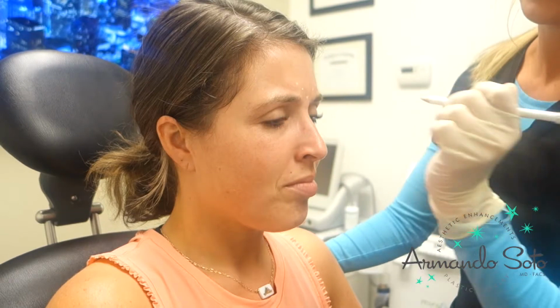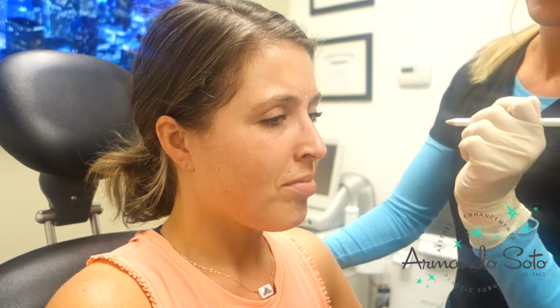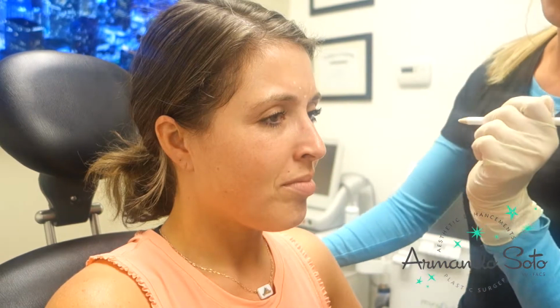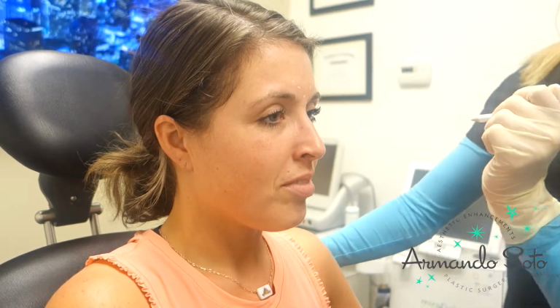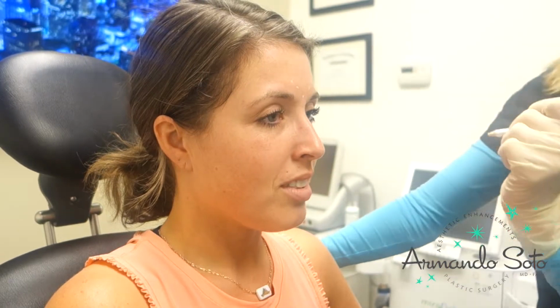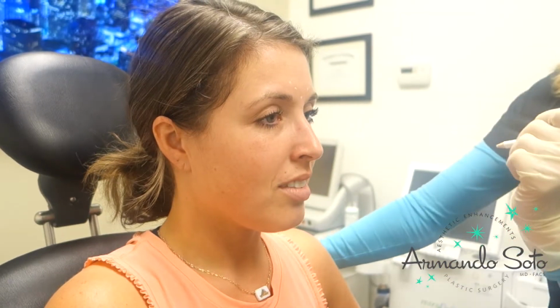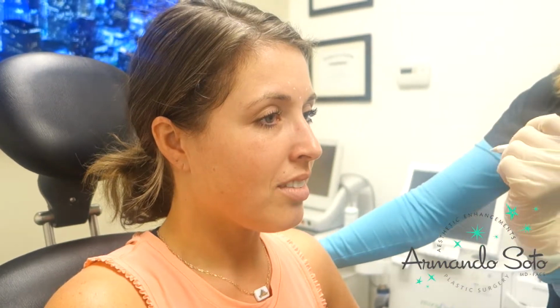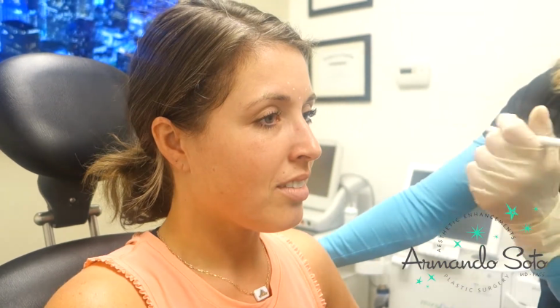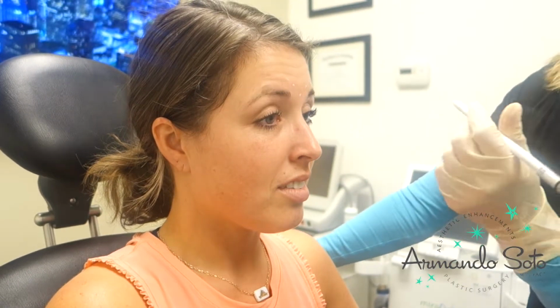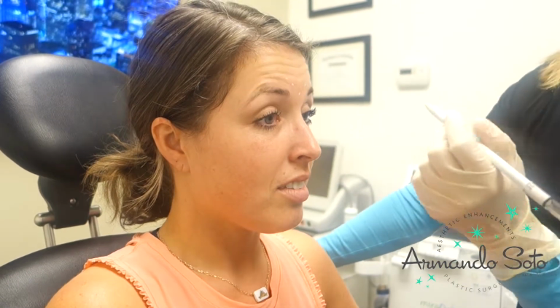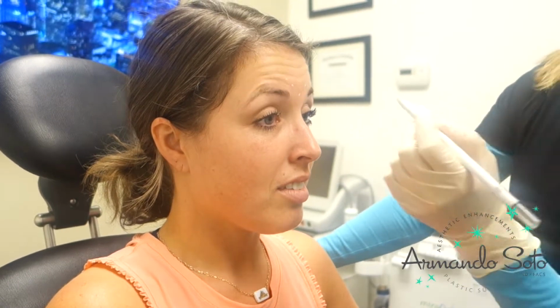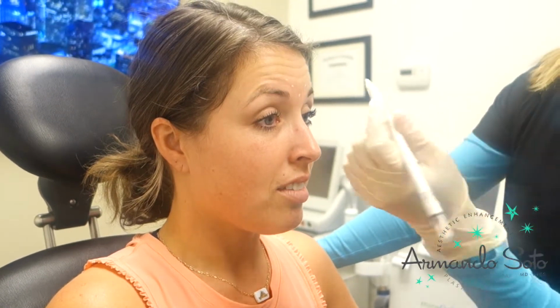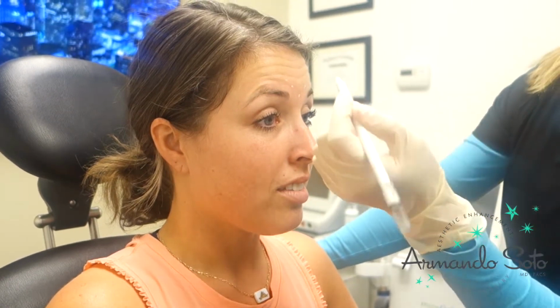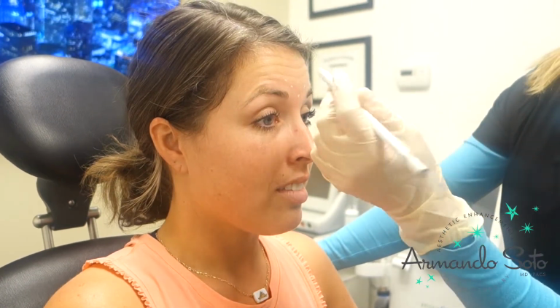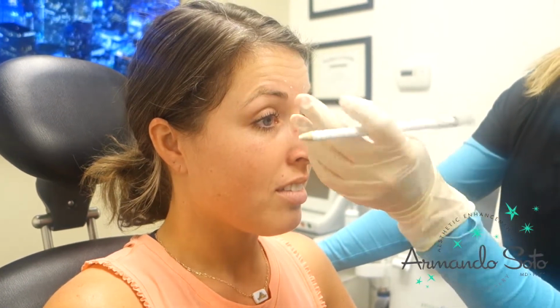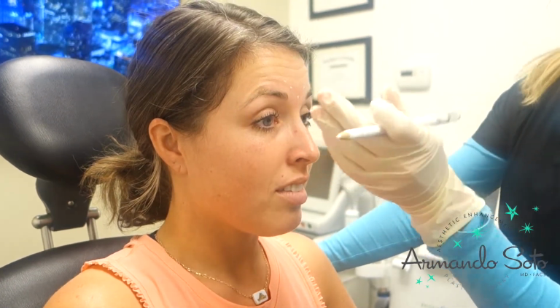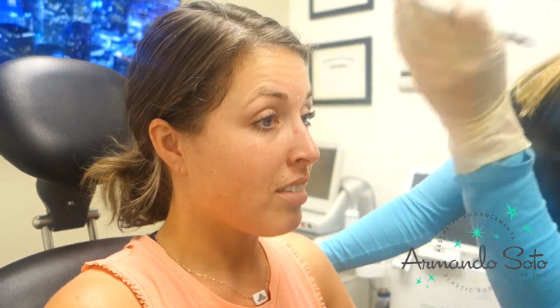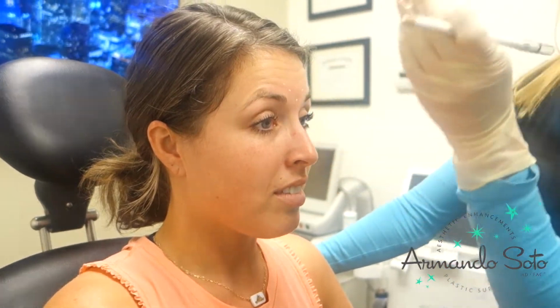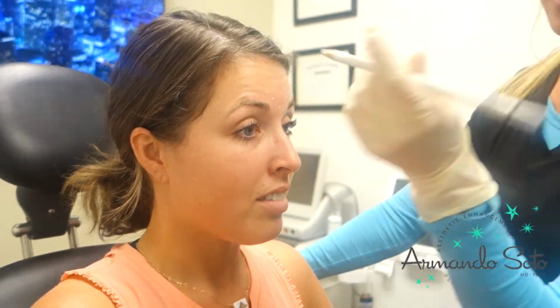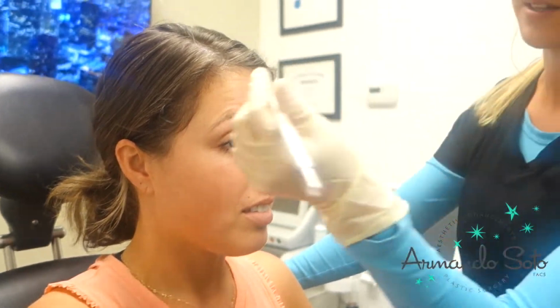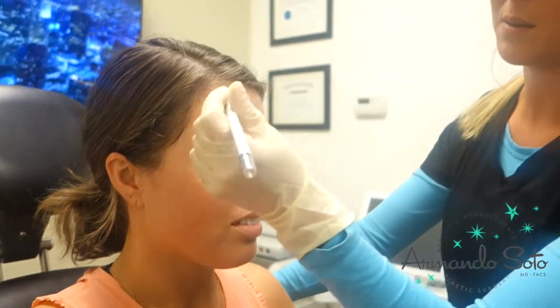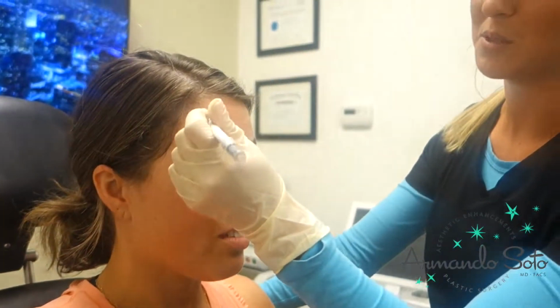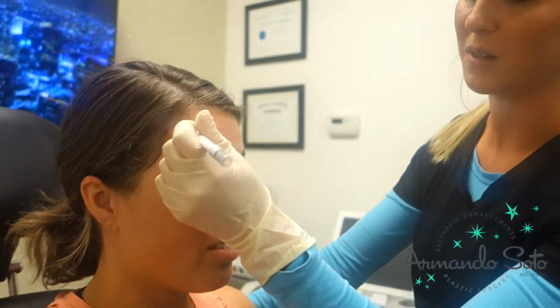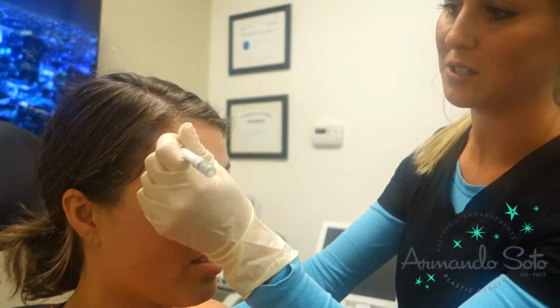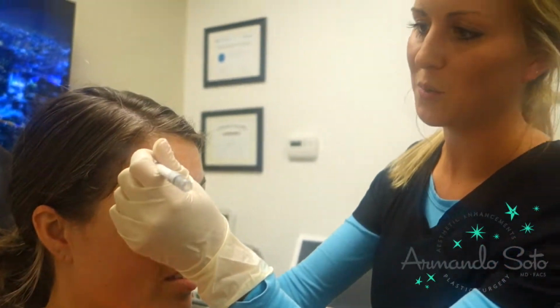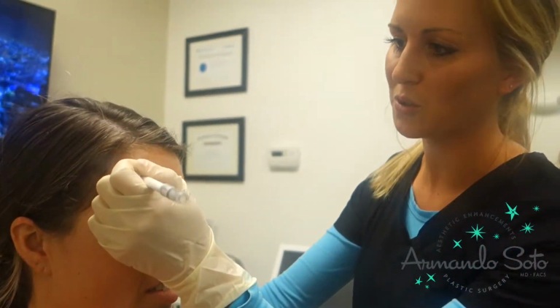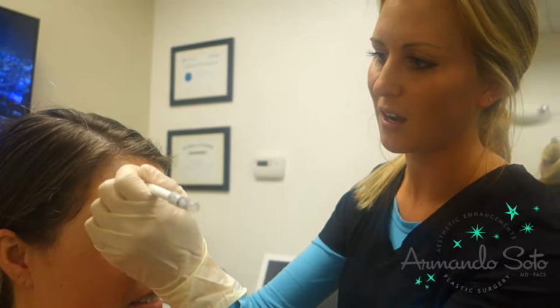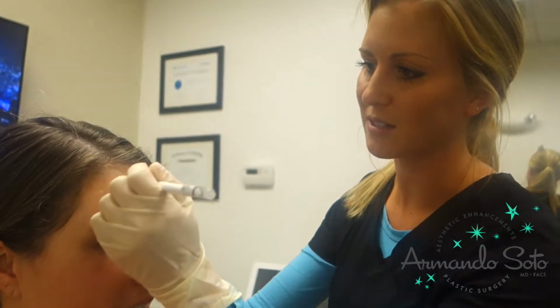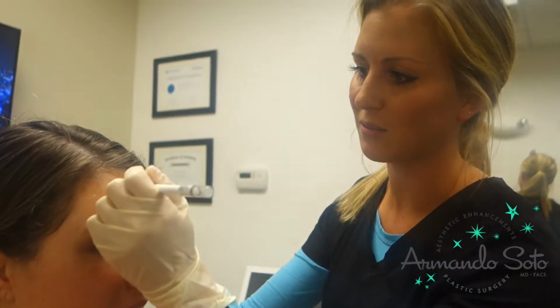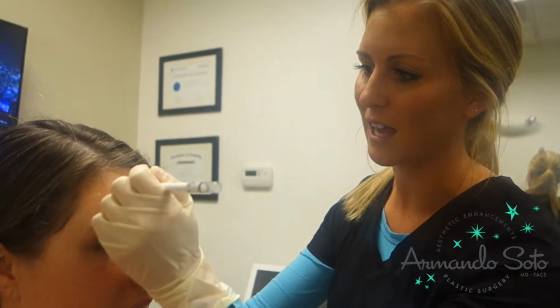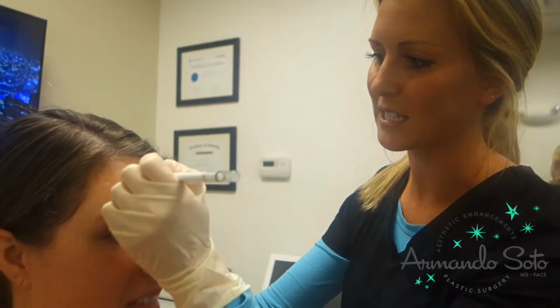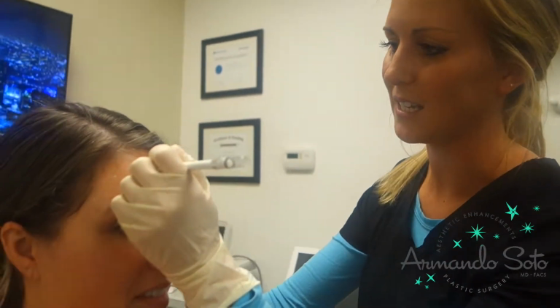And then if you can lift your eyebrows up. So this muscle pulls the eyebrows up, so we're going to do the Botox to relax it.